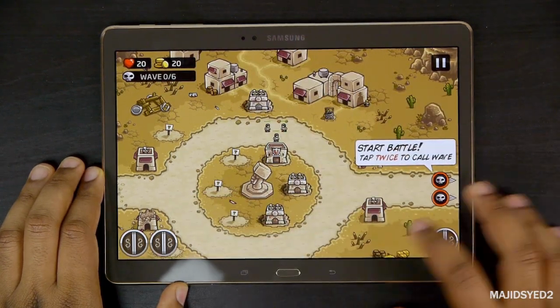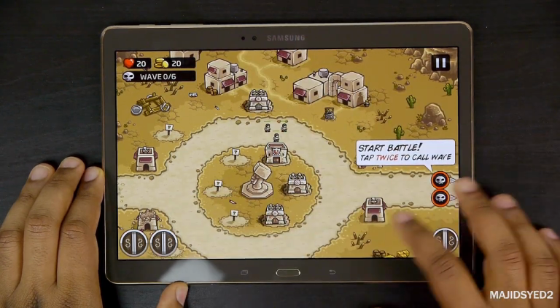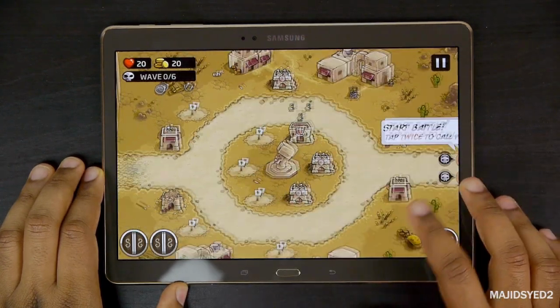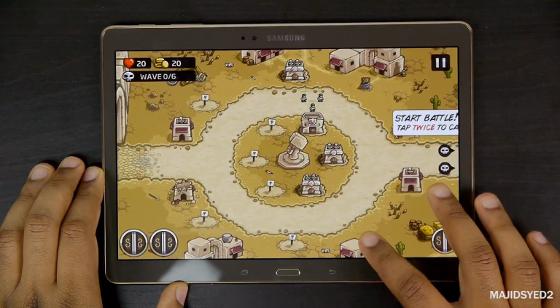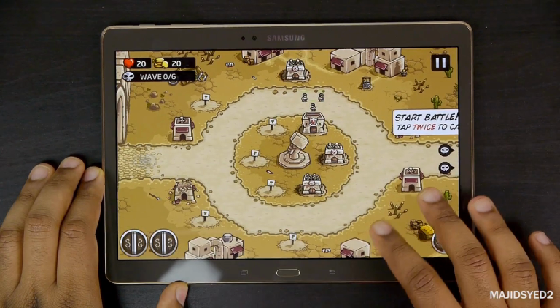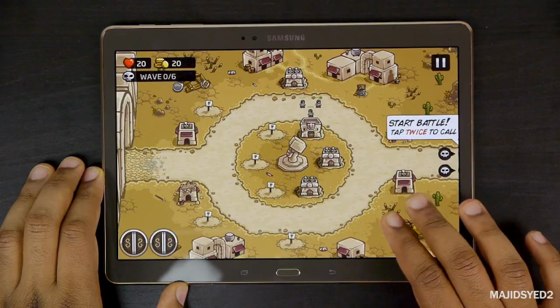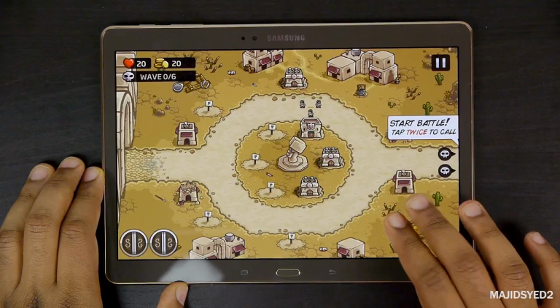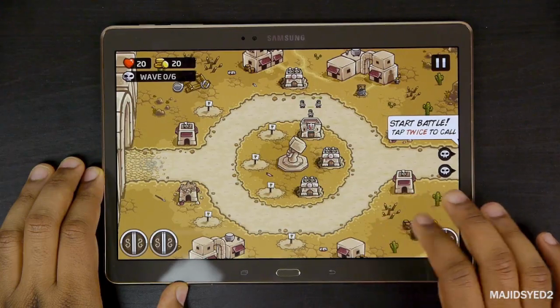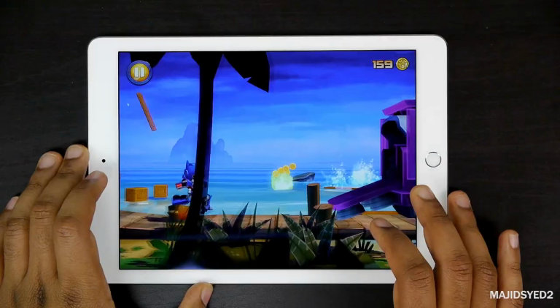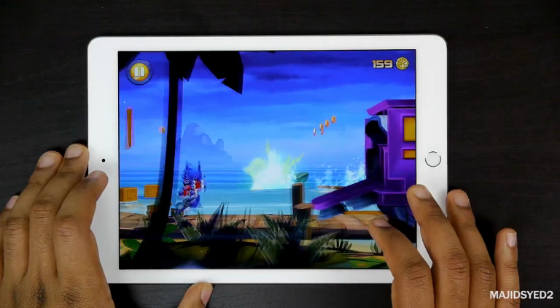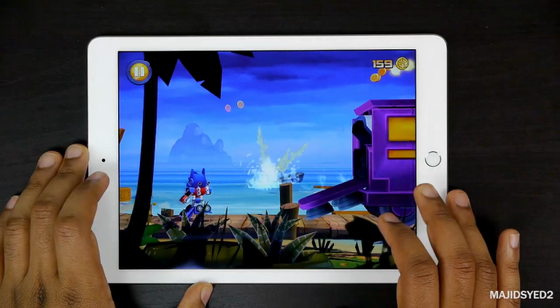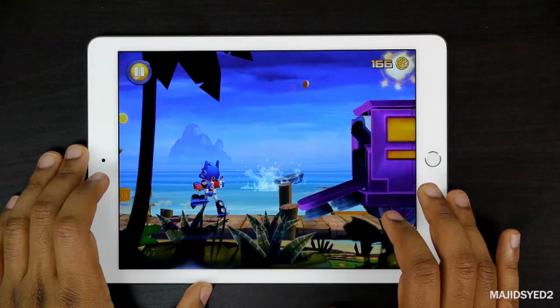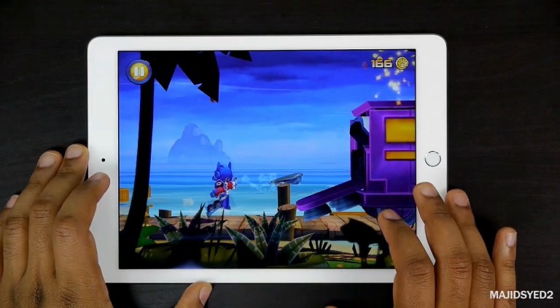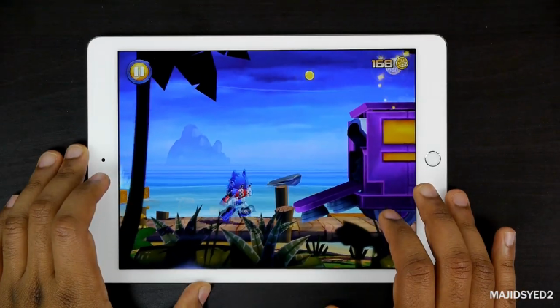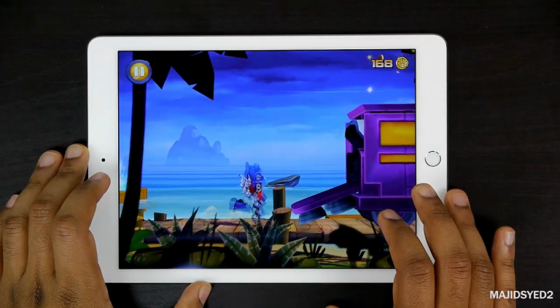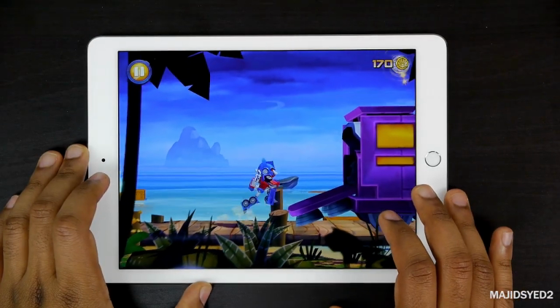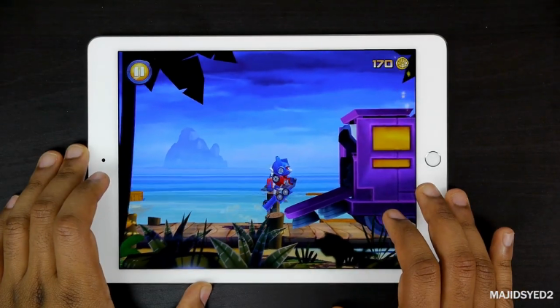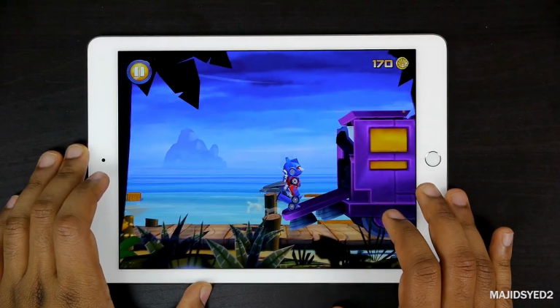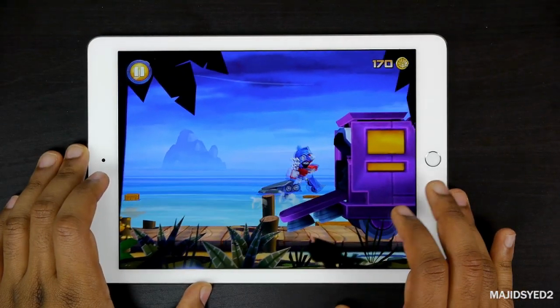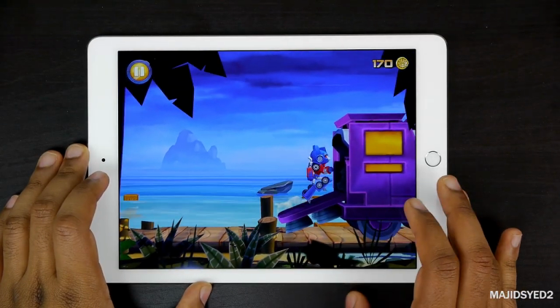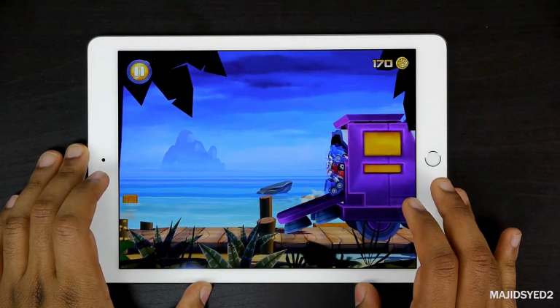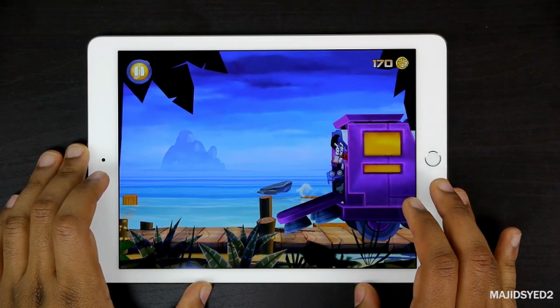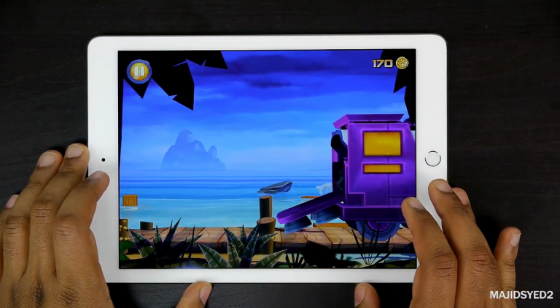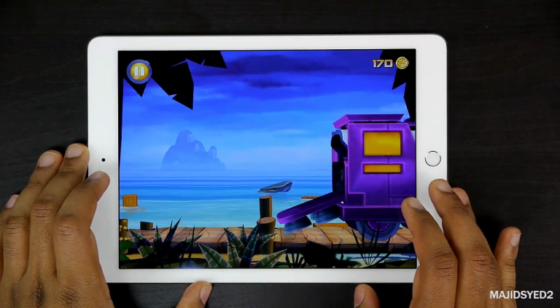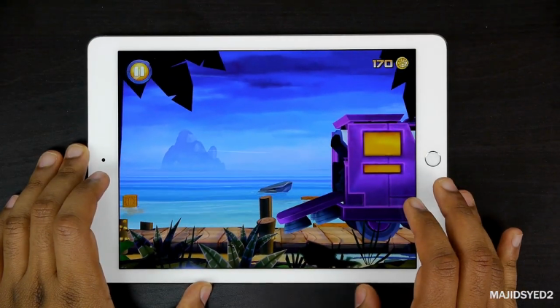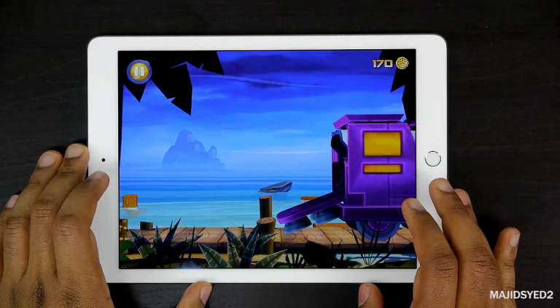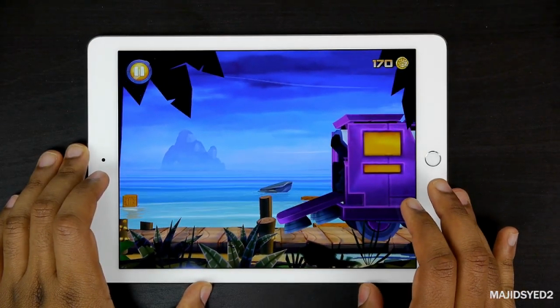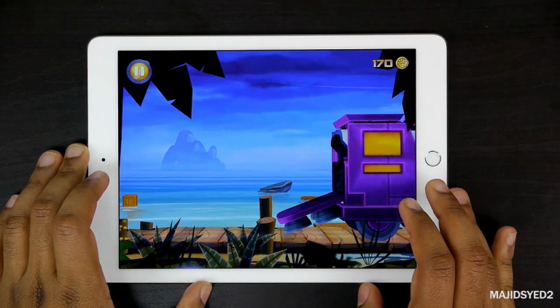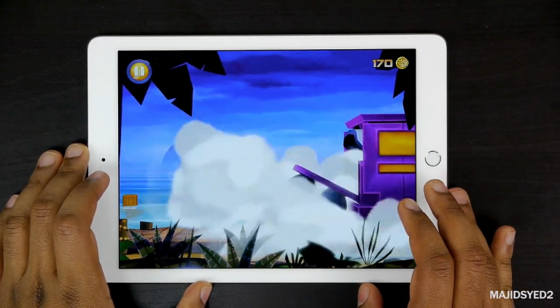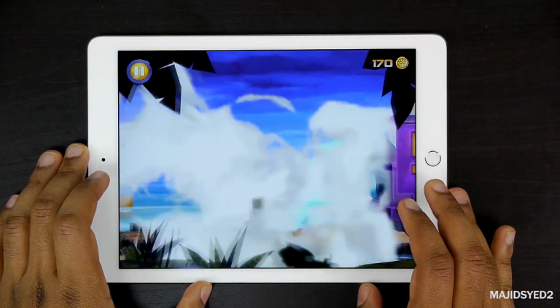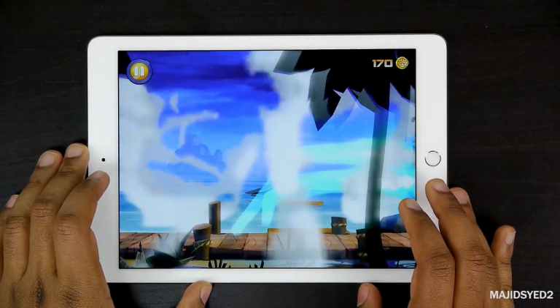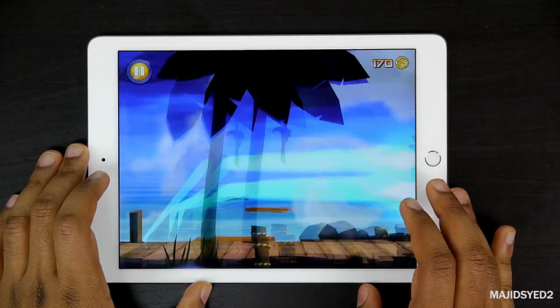Everything on the iPad Air 2 looks really sharp, crisp, and very smooth overall — and that's exactly what you want from a gaming experience.